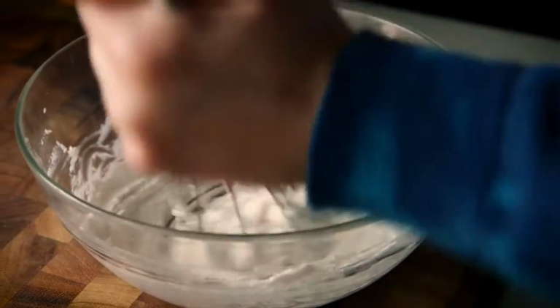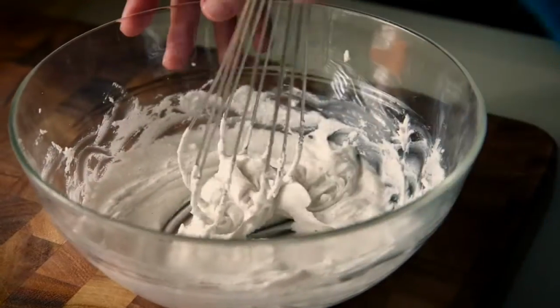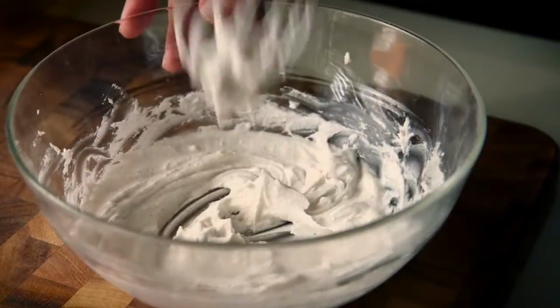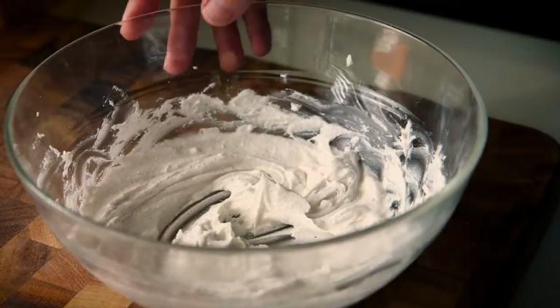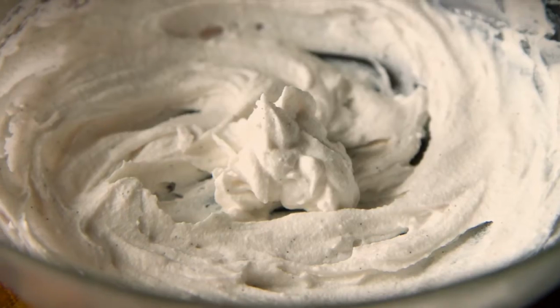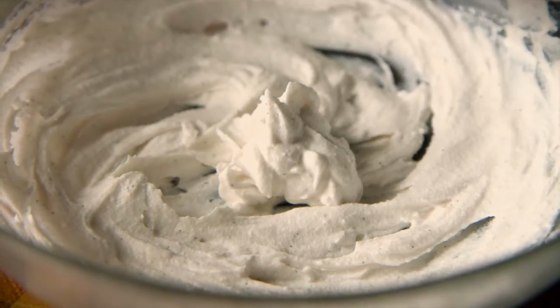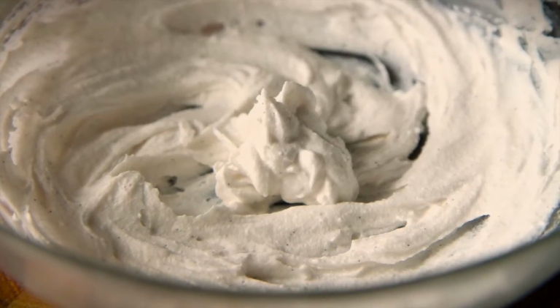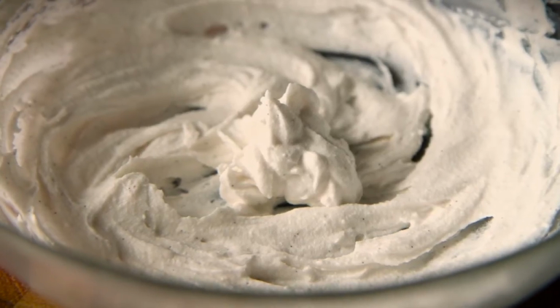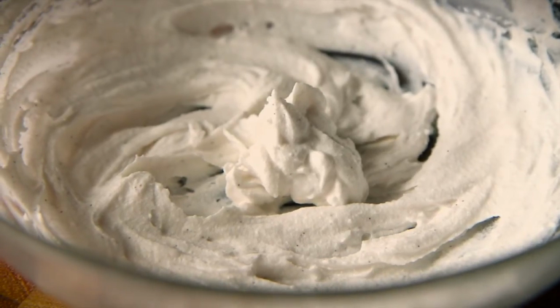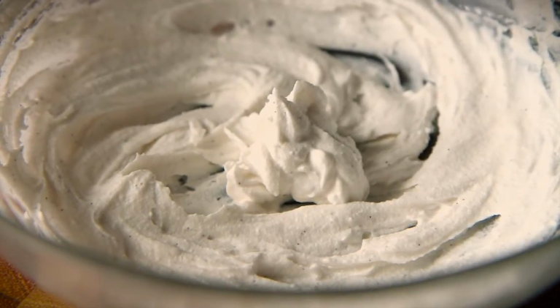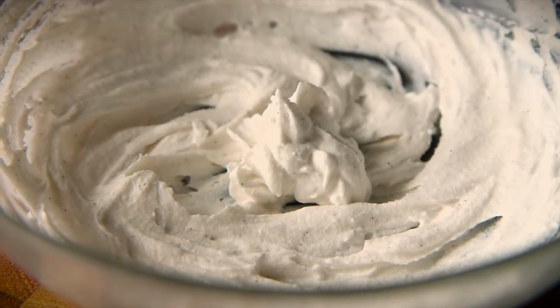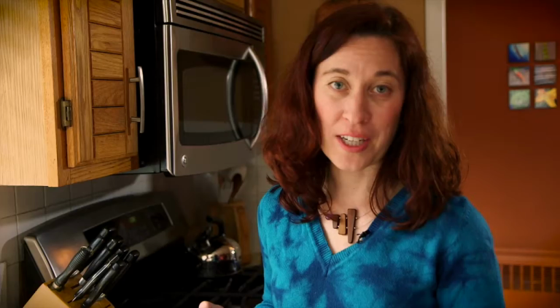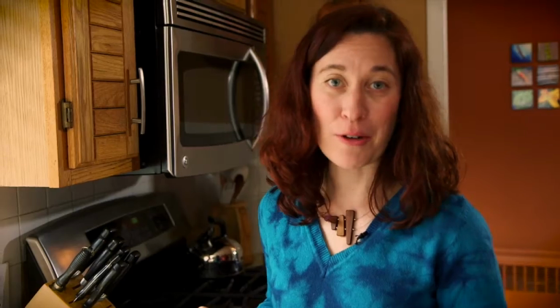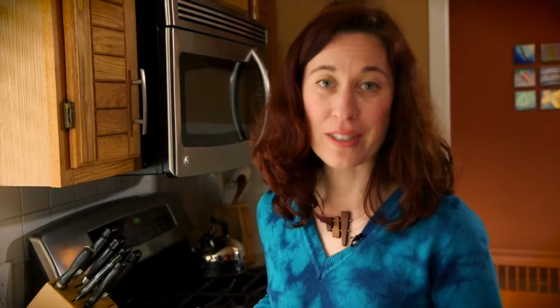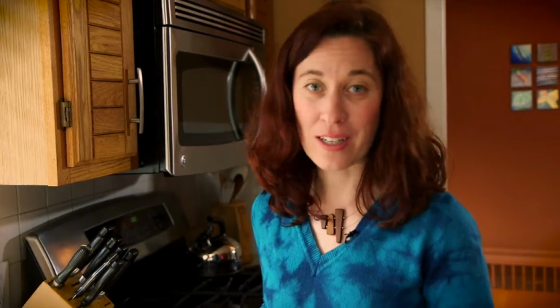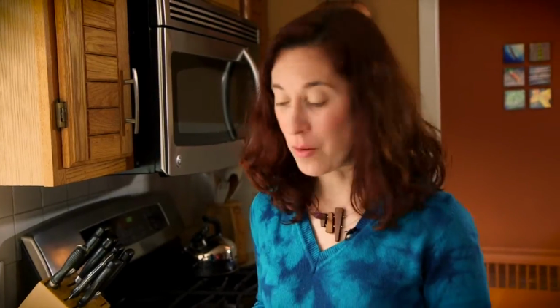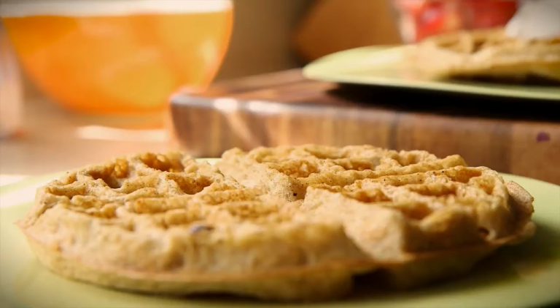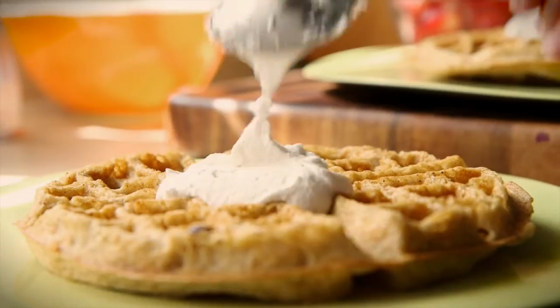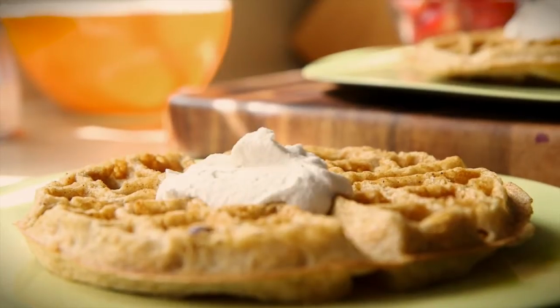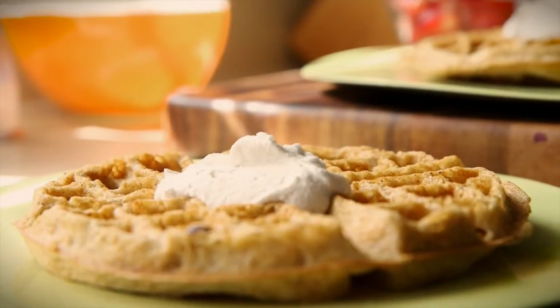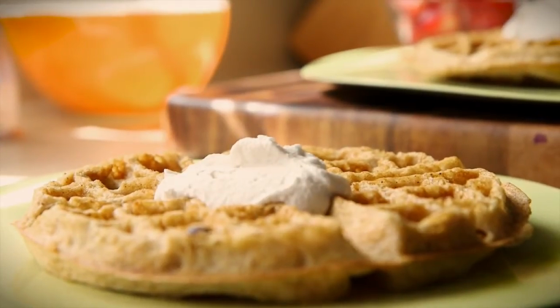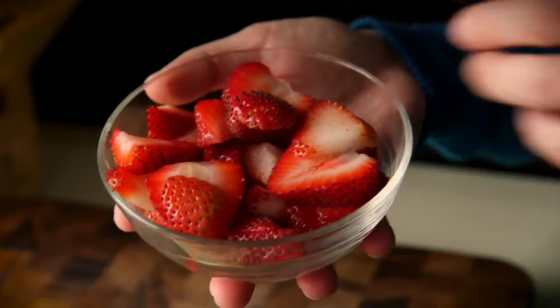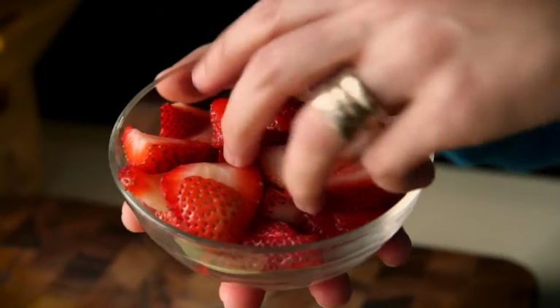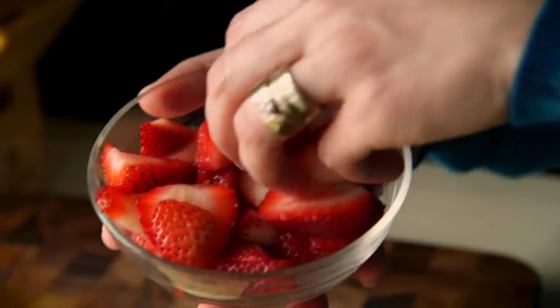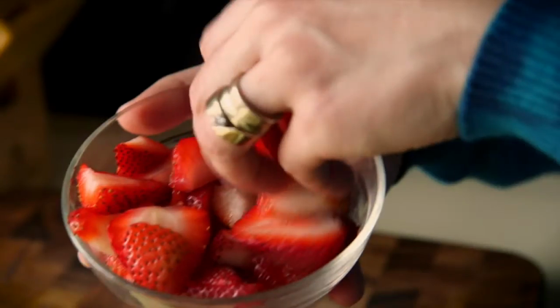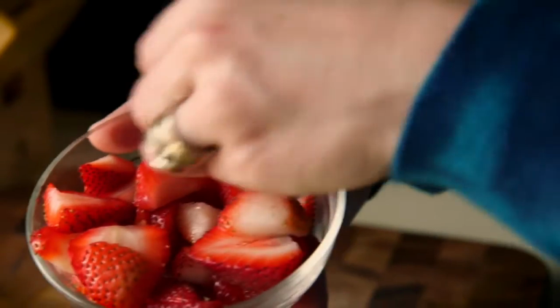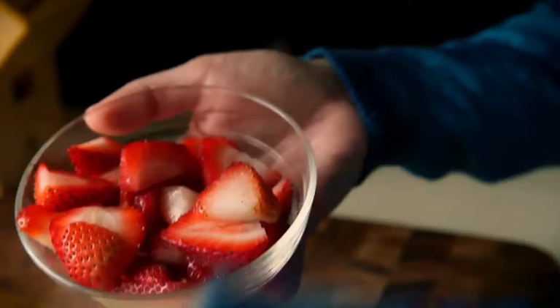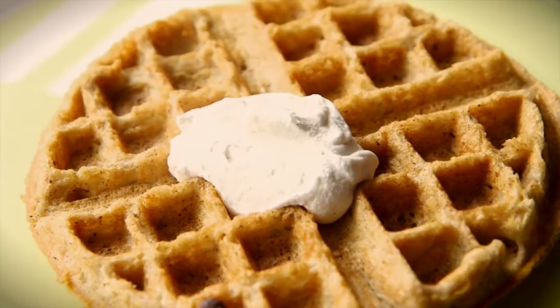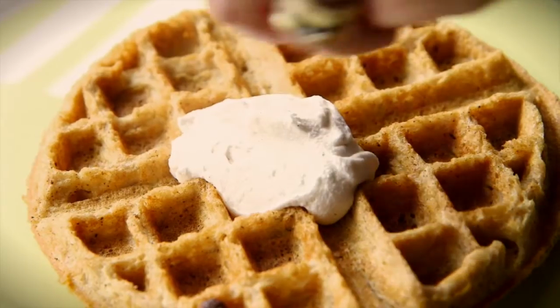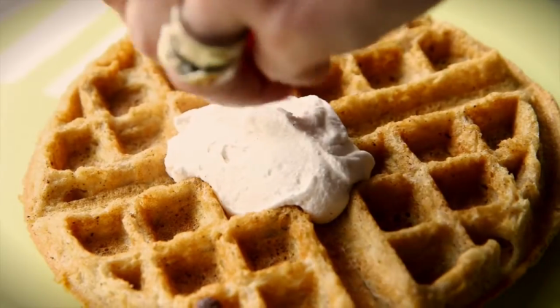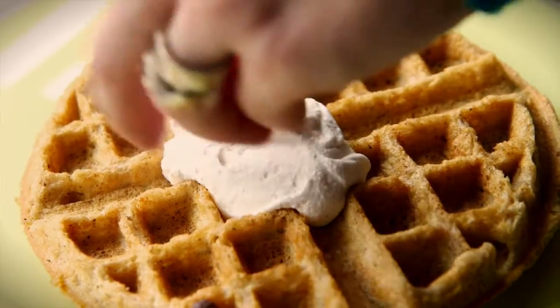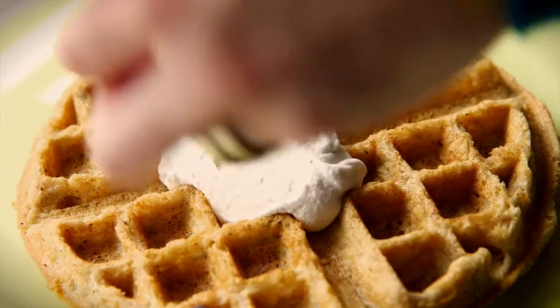Once you've got nice soft peaks in your whipped coconut cream, you're good to go. Just put a dollop on your waffle, throw on some berries, and it's time to eat.